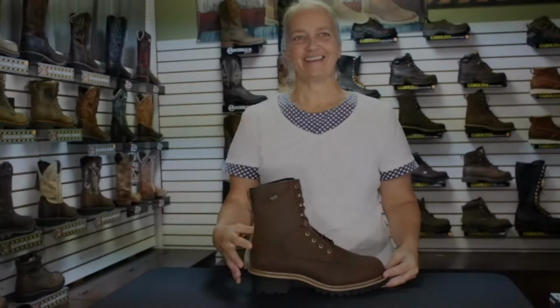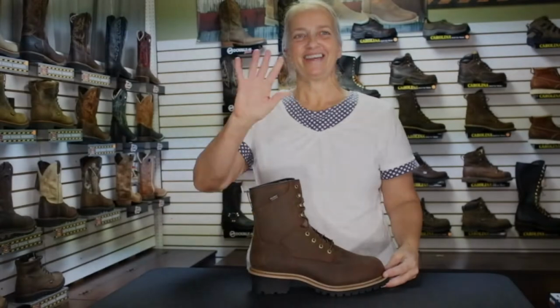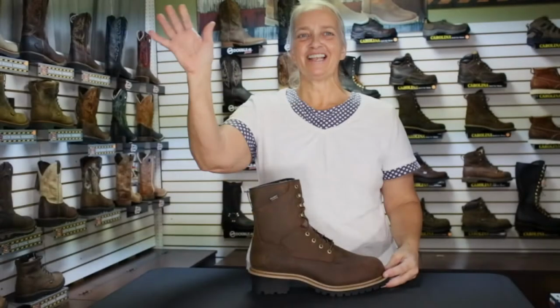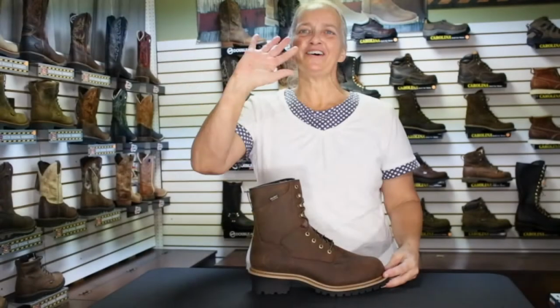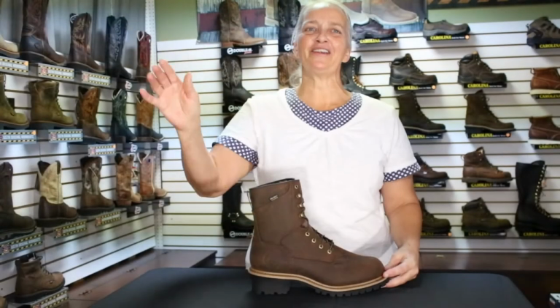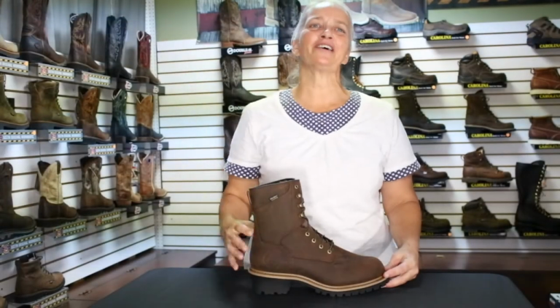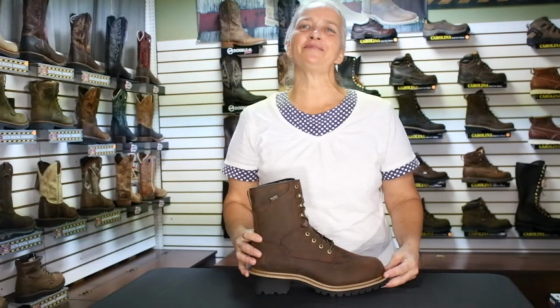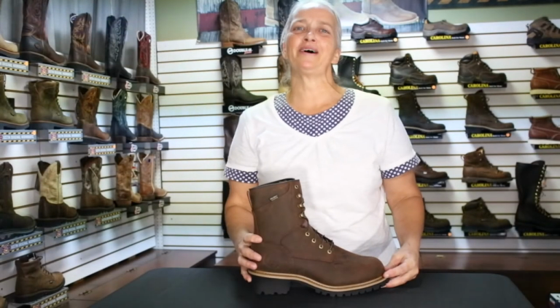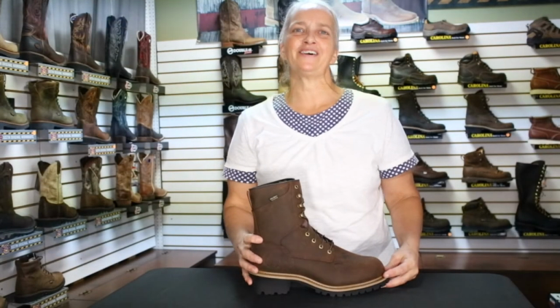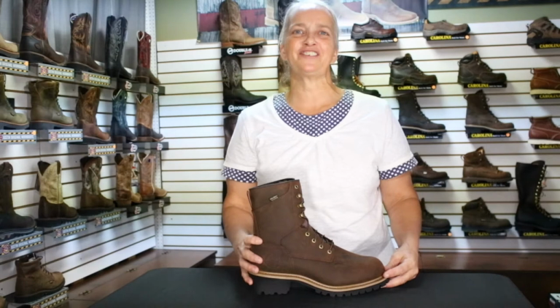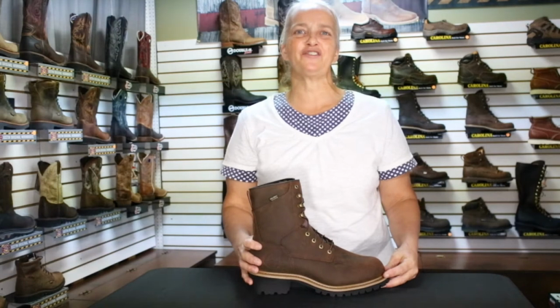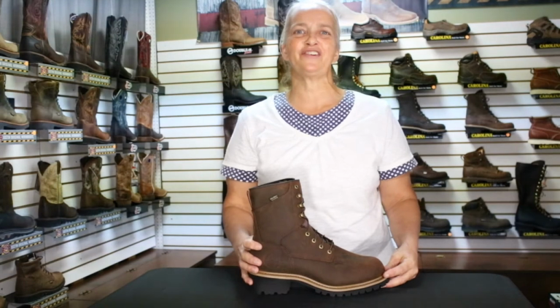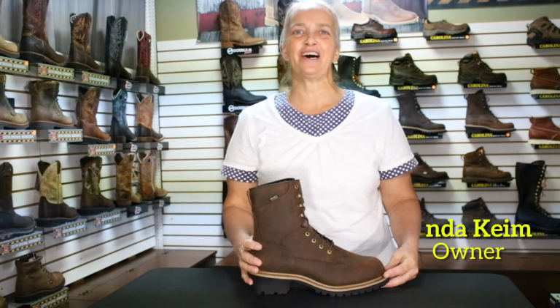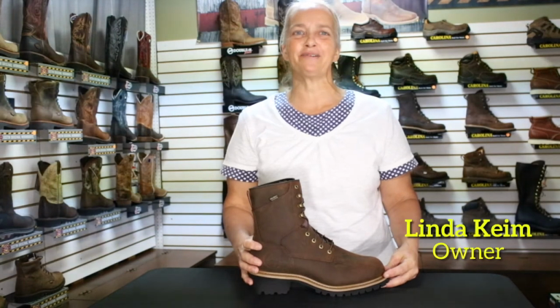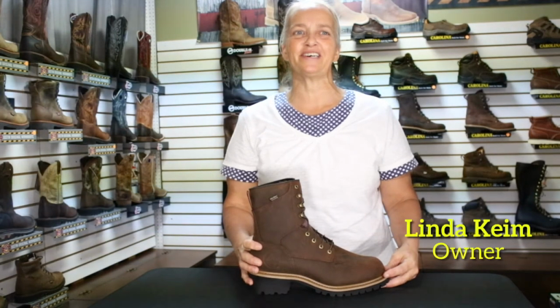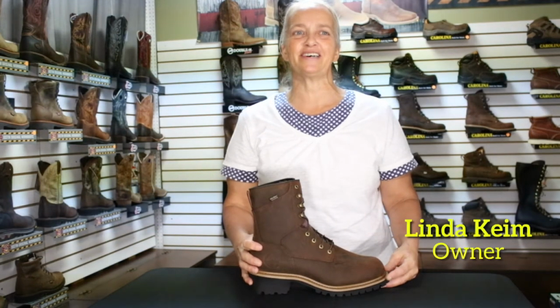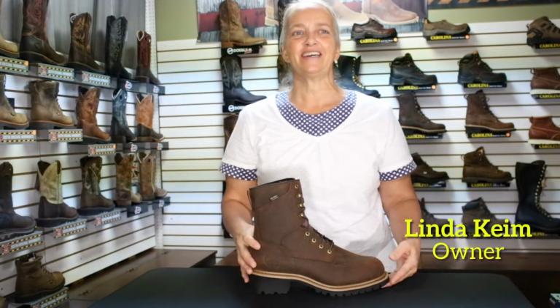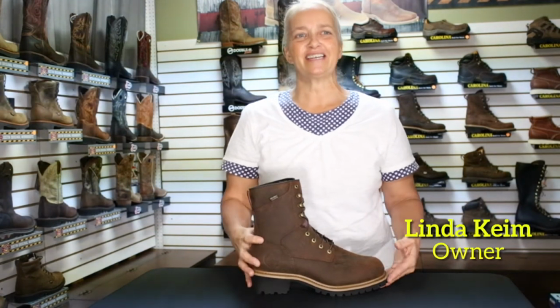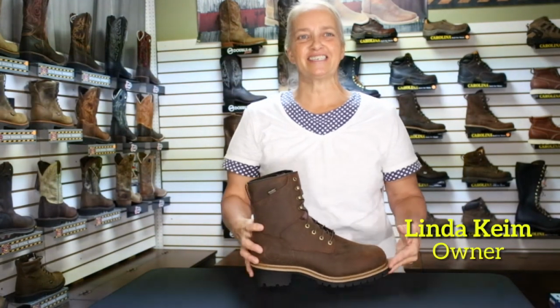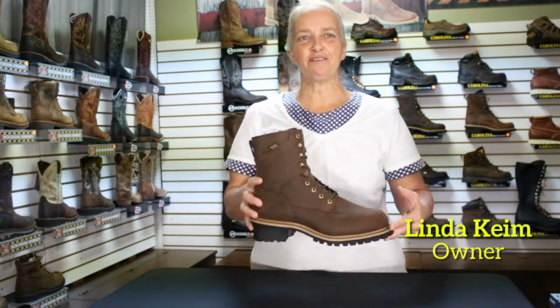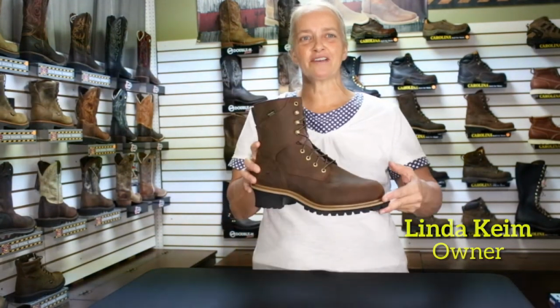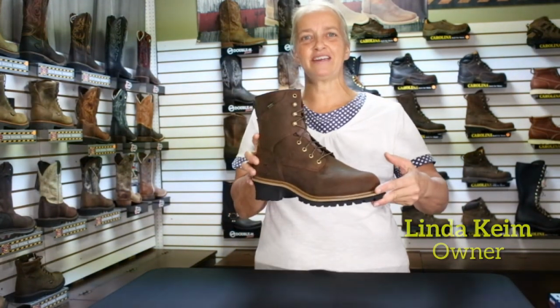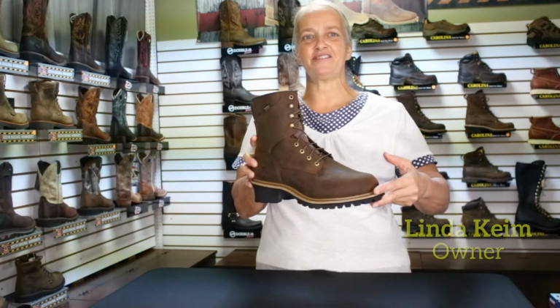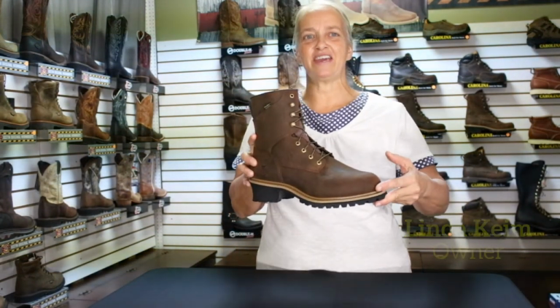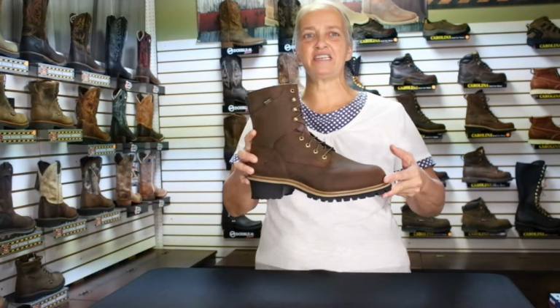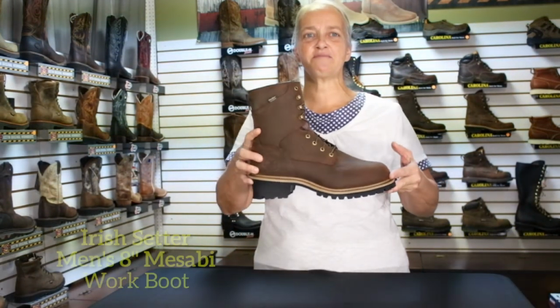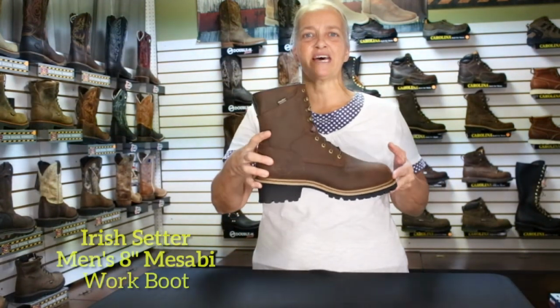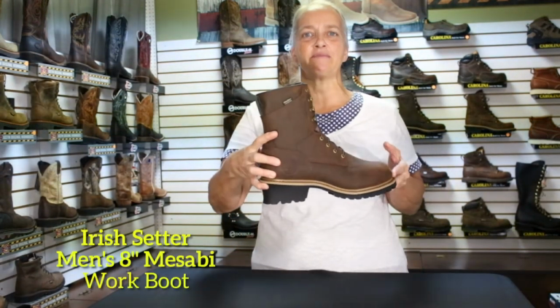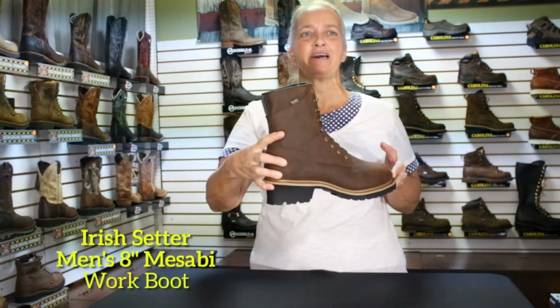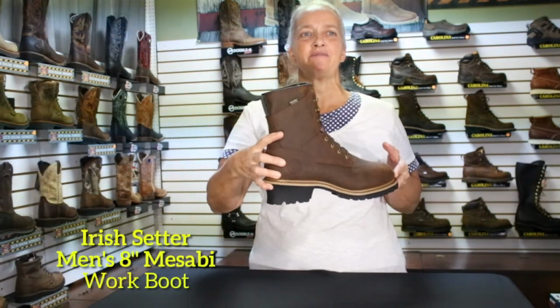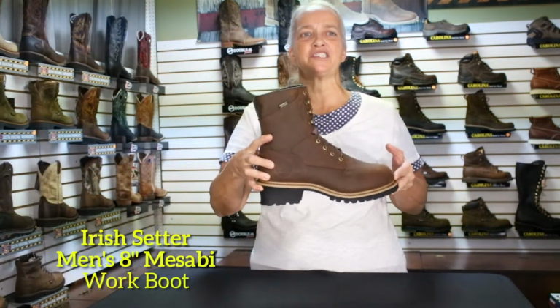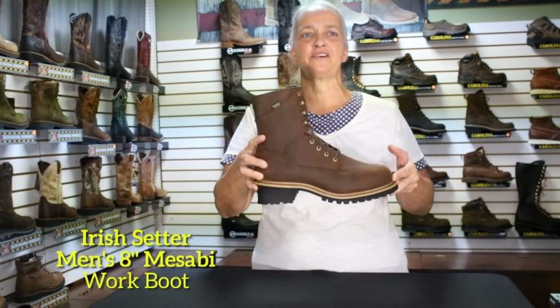Hello and welcome to Pinecraft Shoe Review. I'm Linda and today we're looking at the 8-inch Mesabi by Irish Setter.